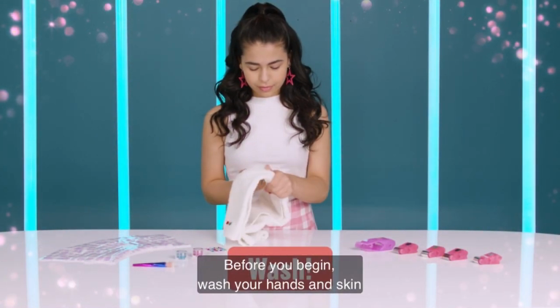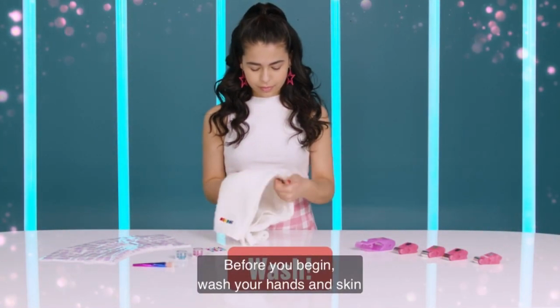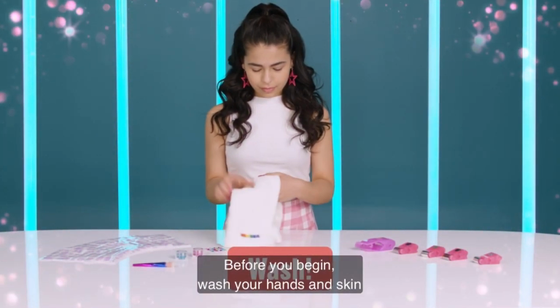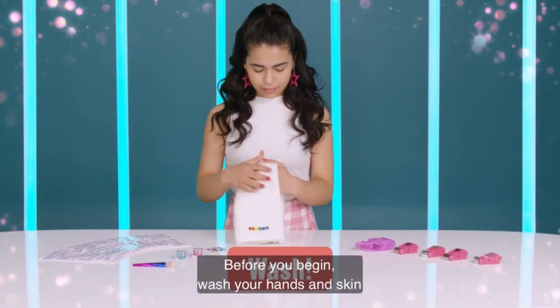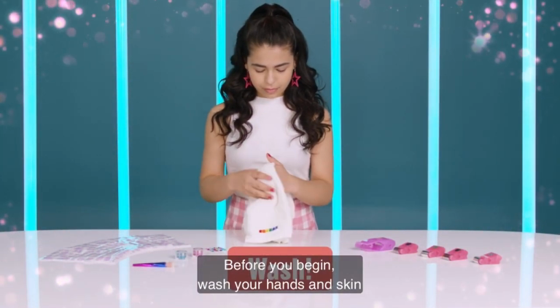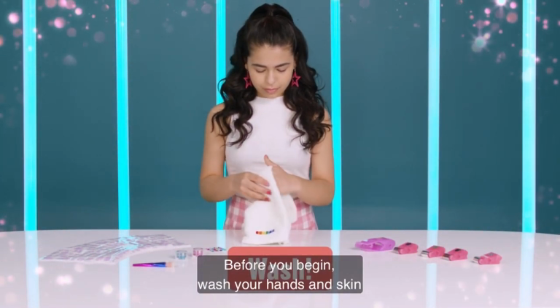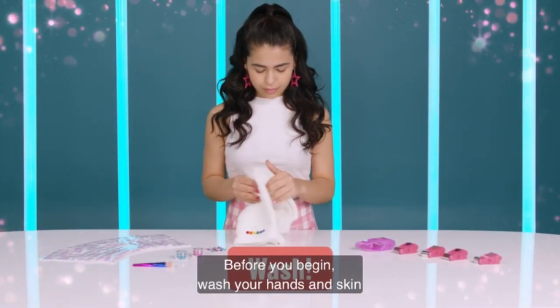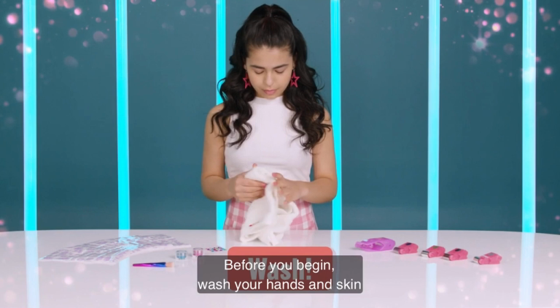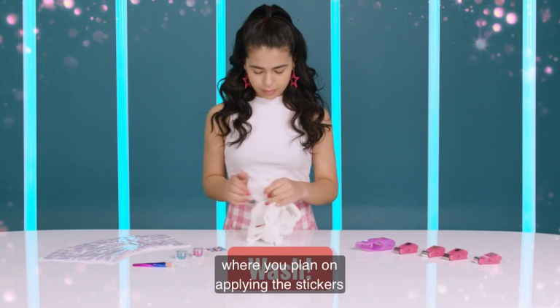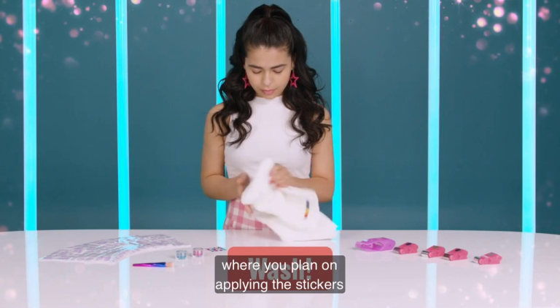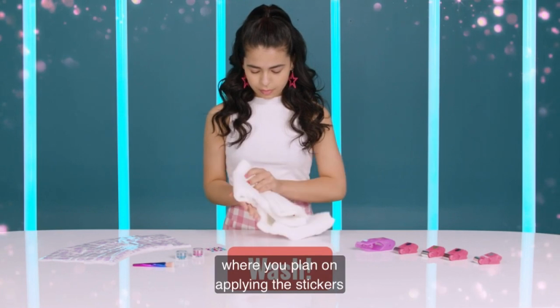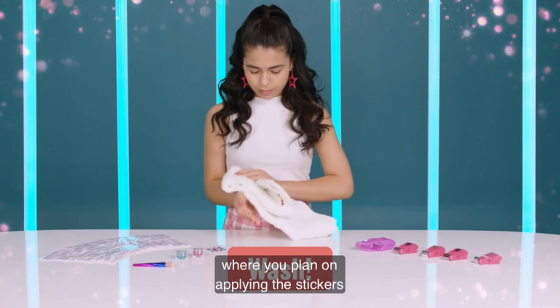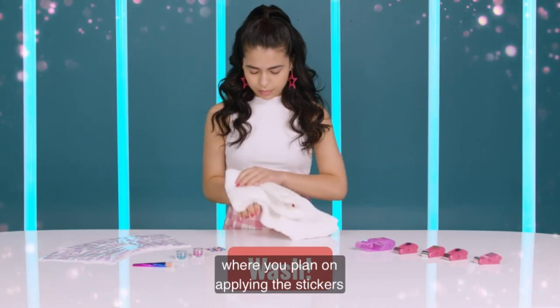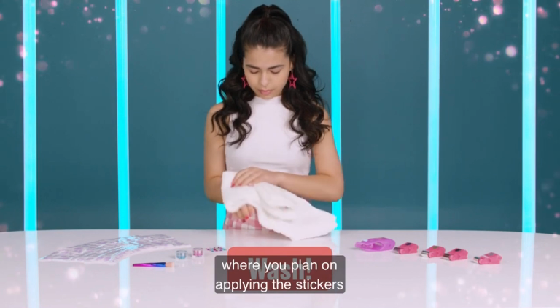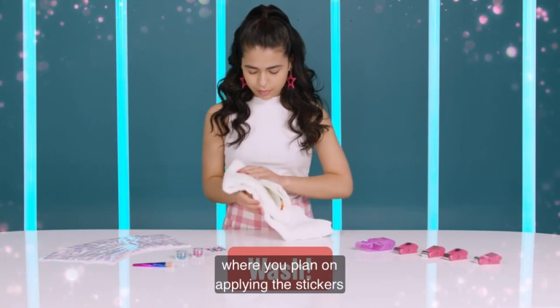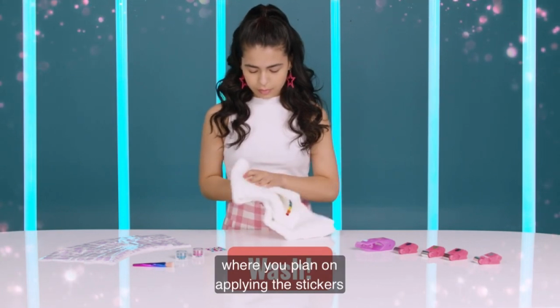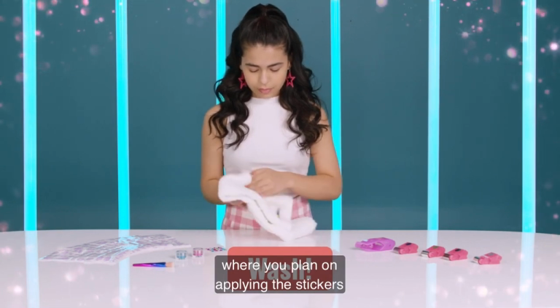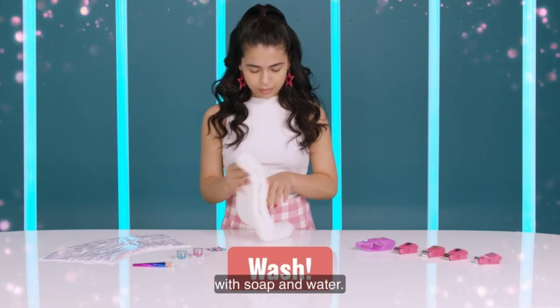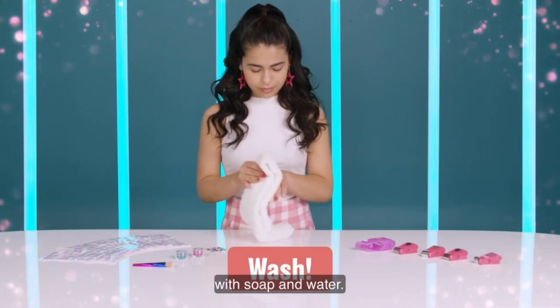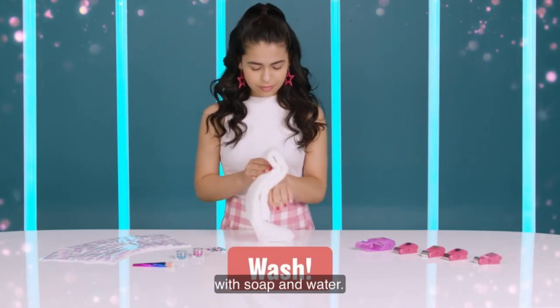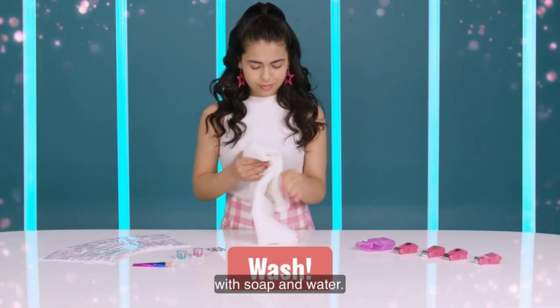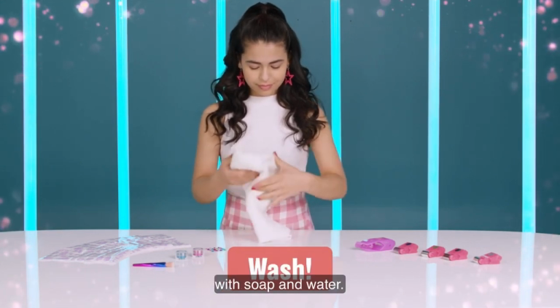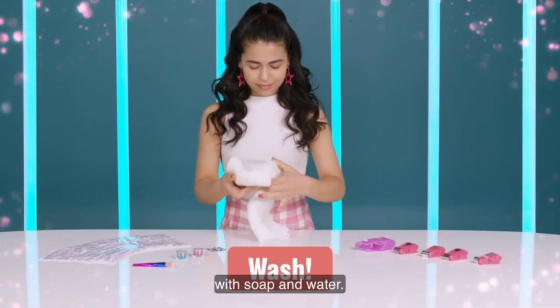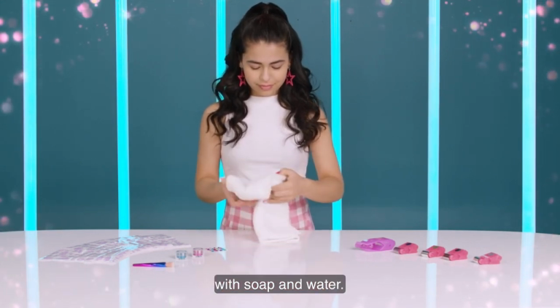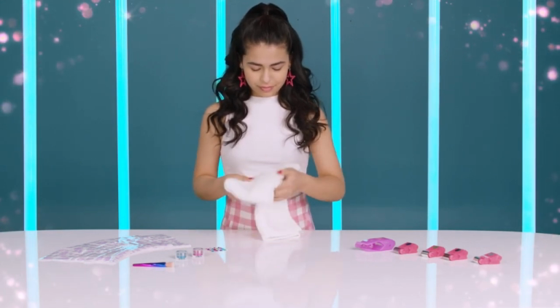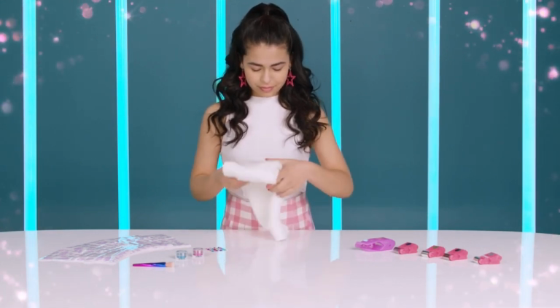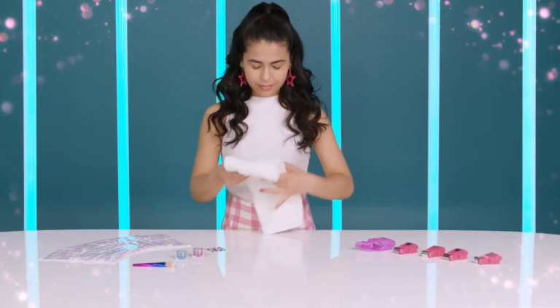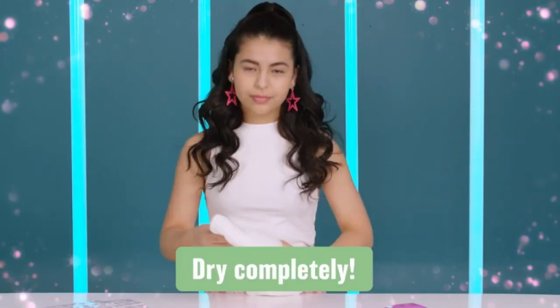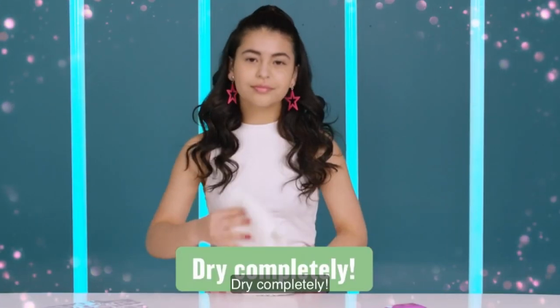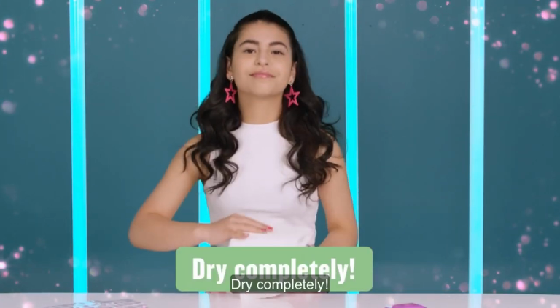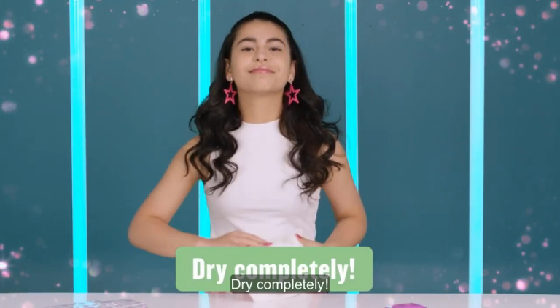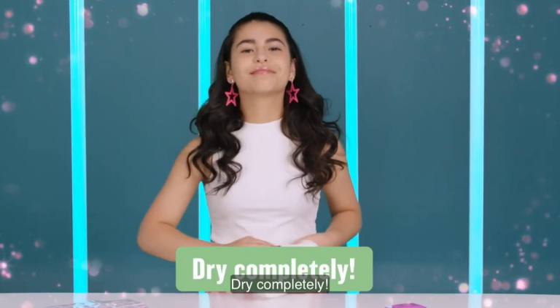wash your hands and skin where you plan on applying the stickers with soap and water. Dry completely.